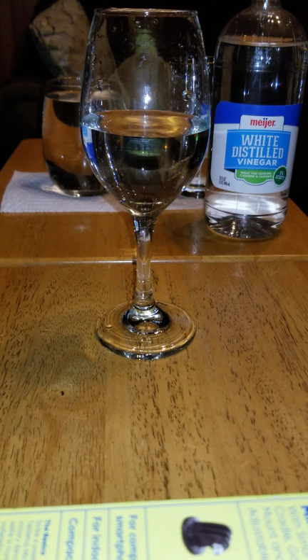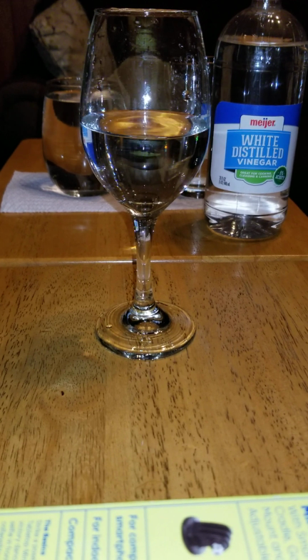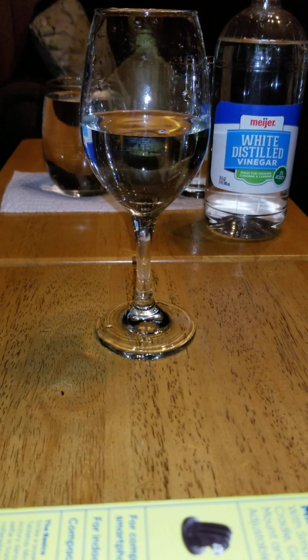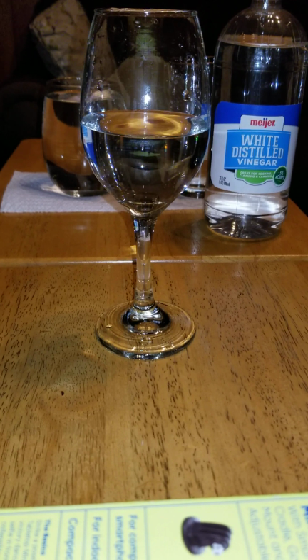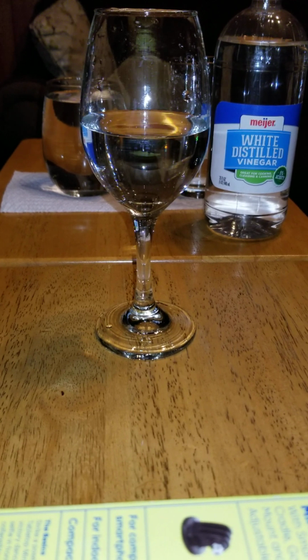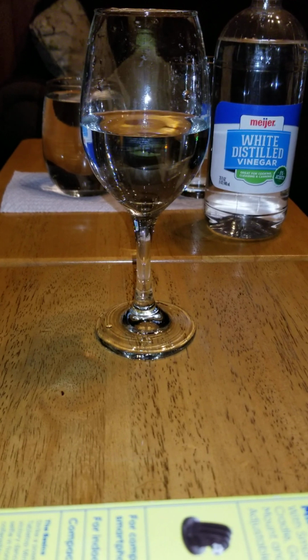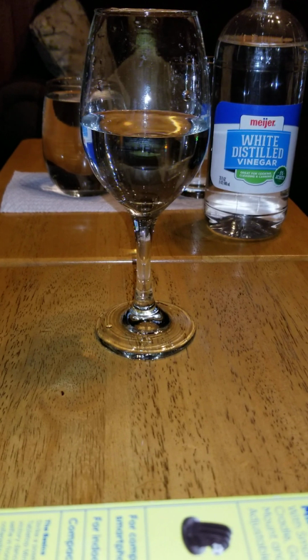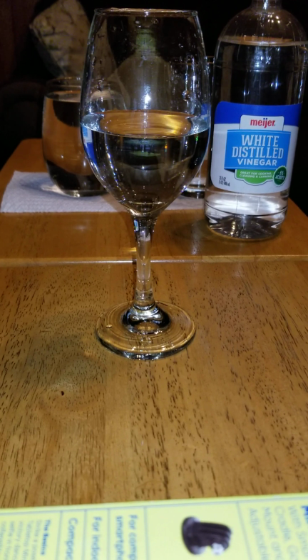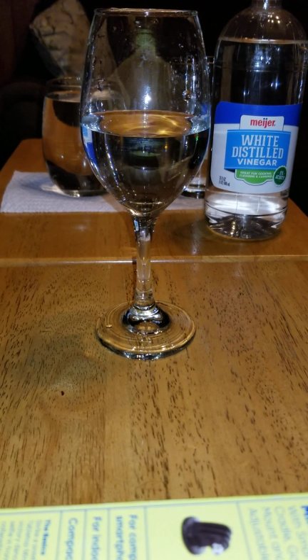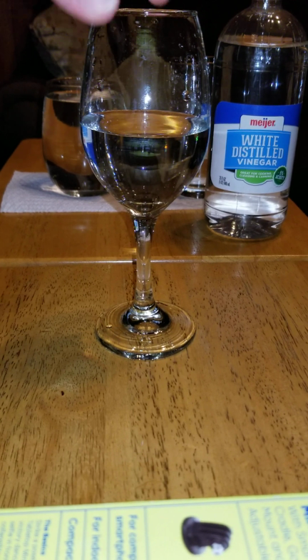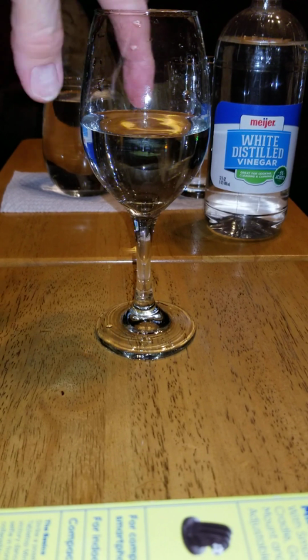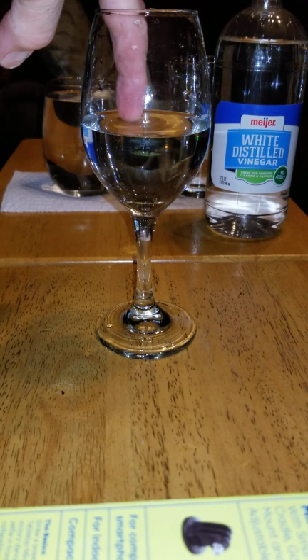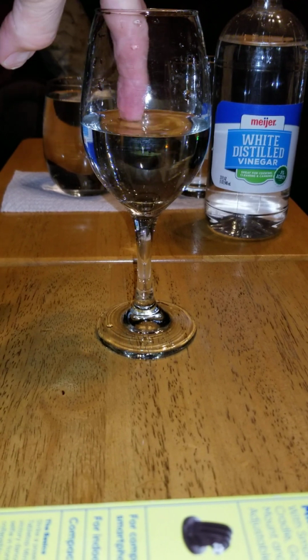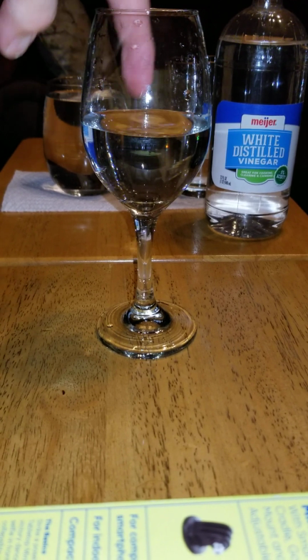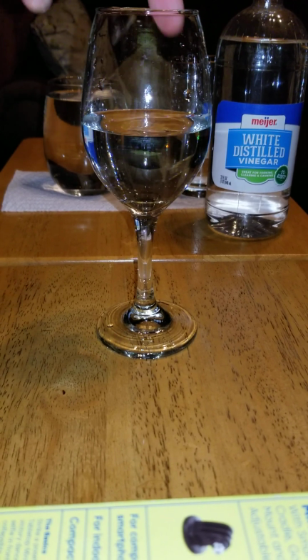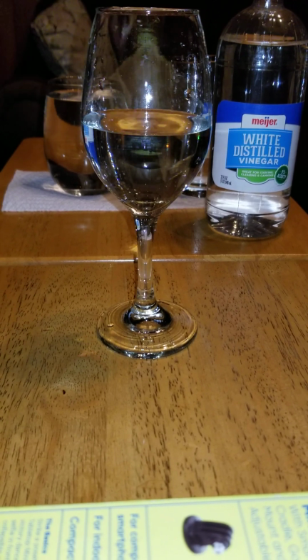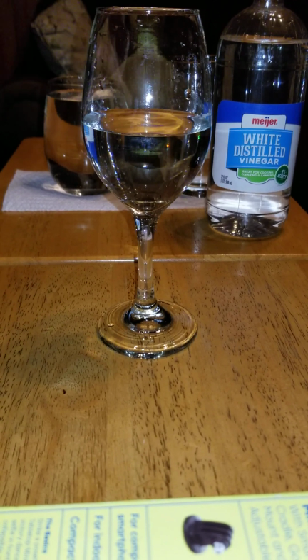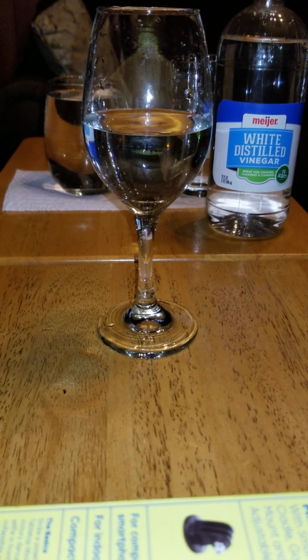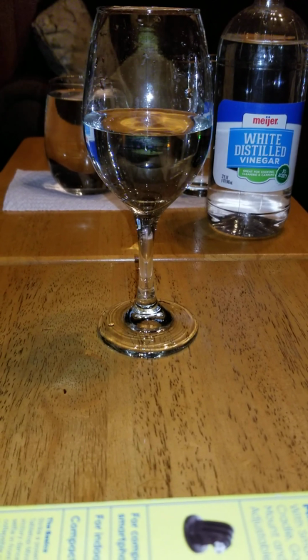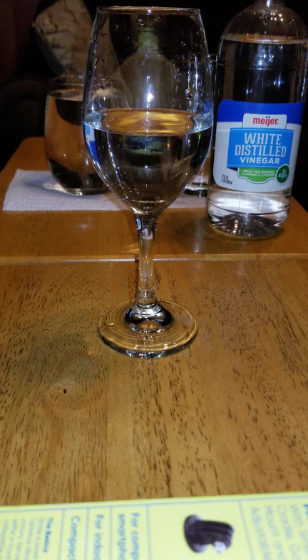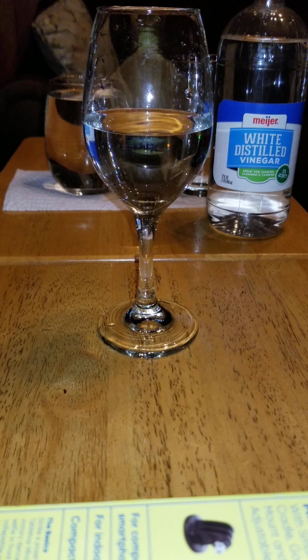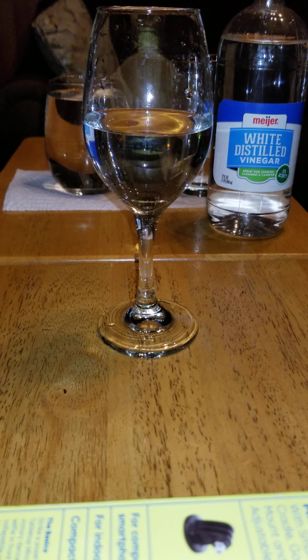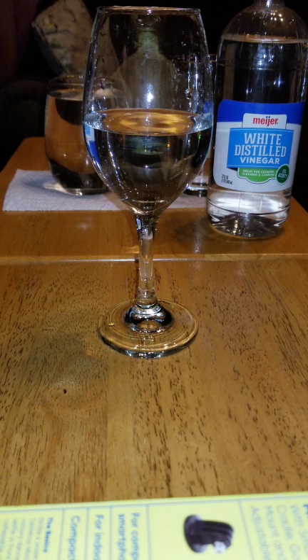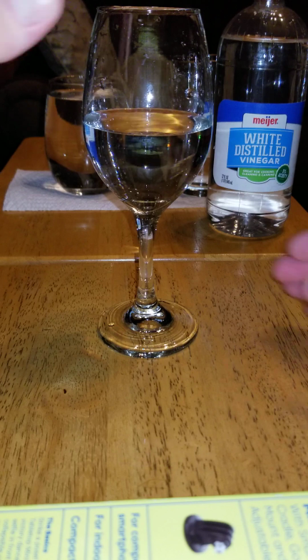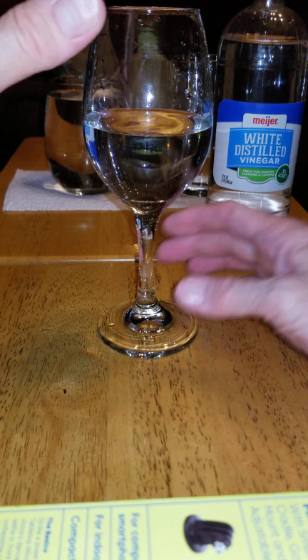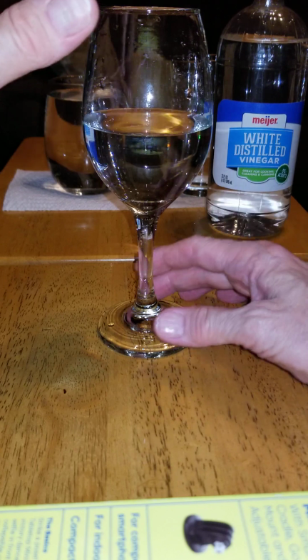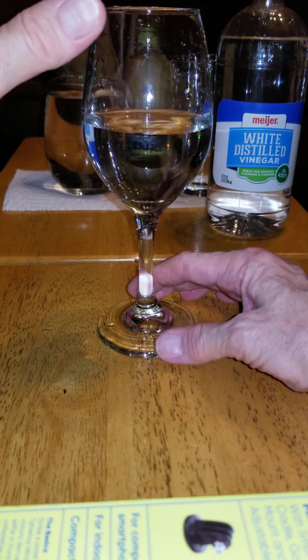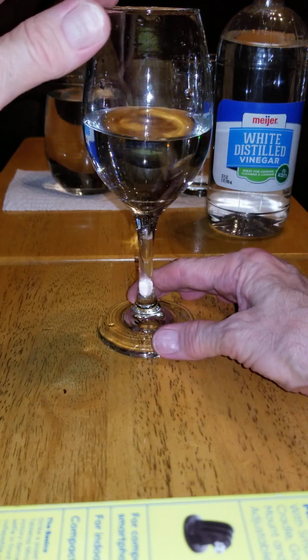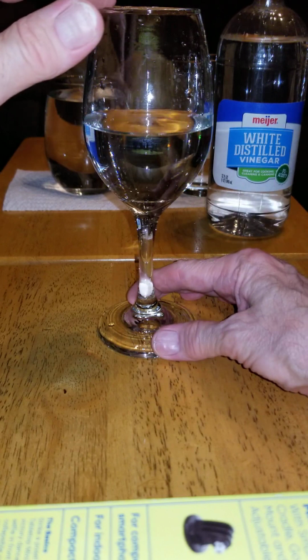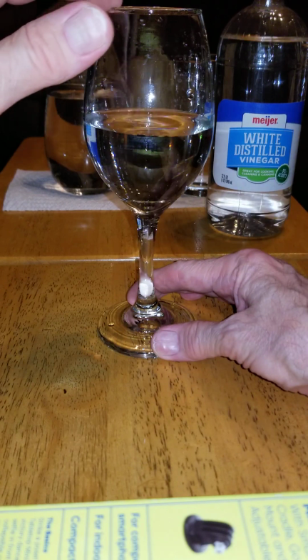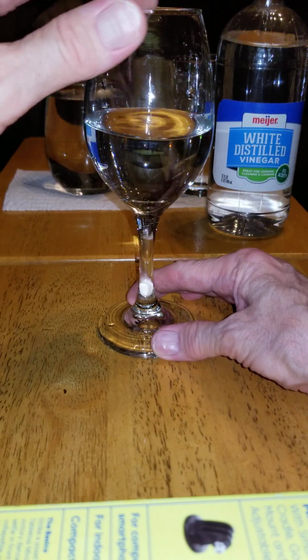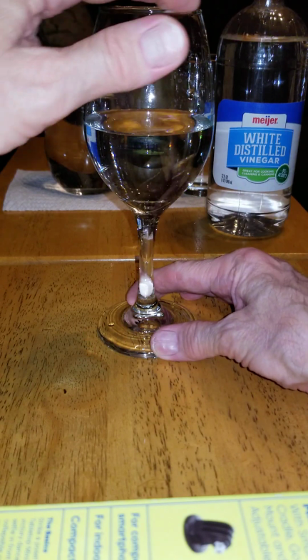So after you do that, you want to just dip your finger in the water and get your finger slightly wet.